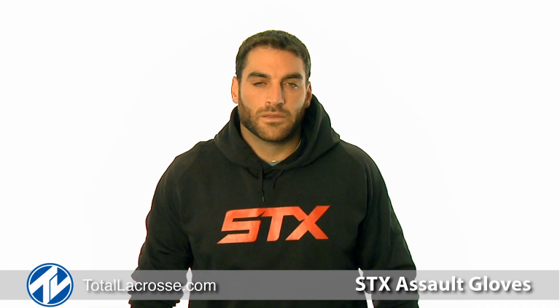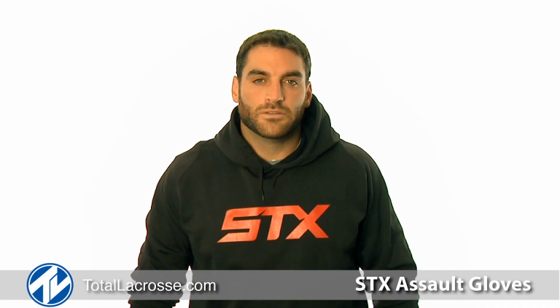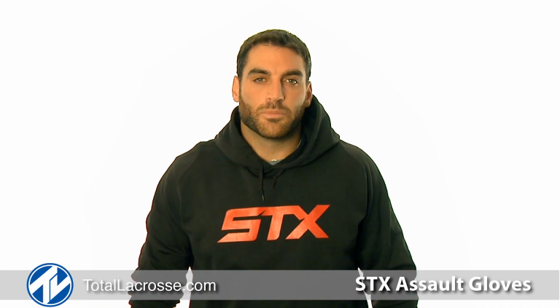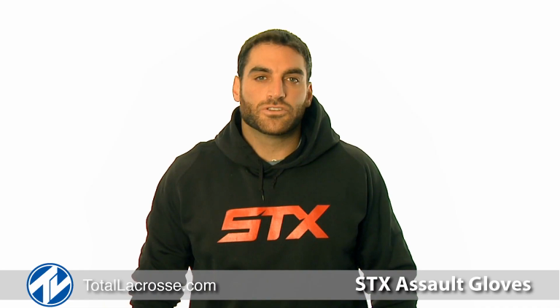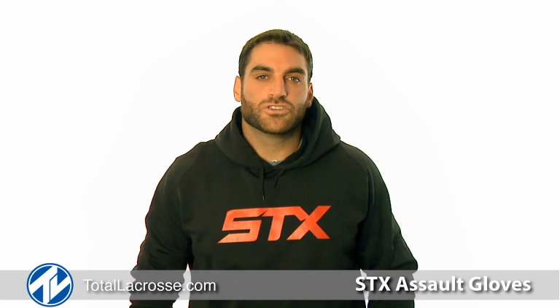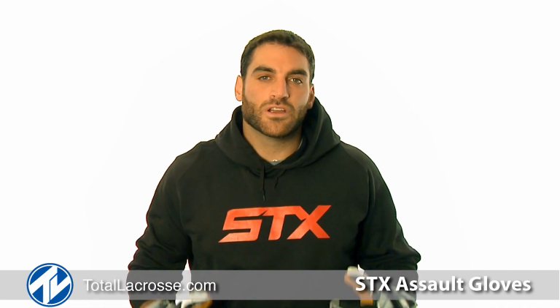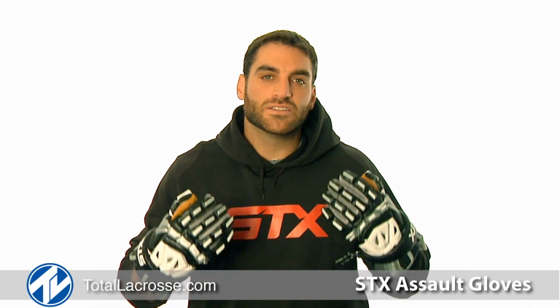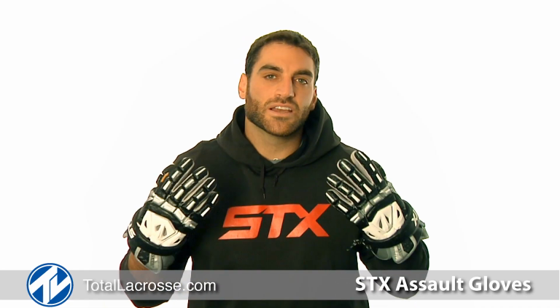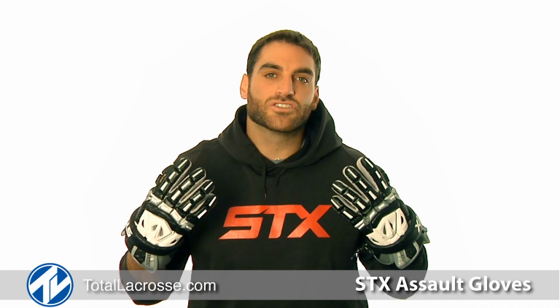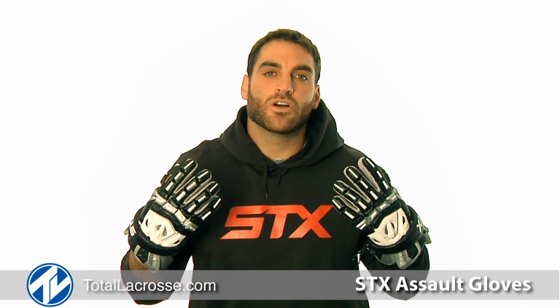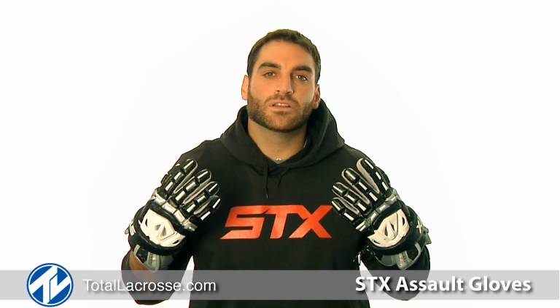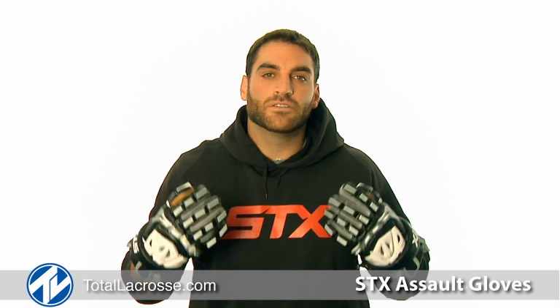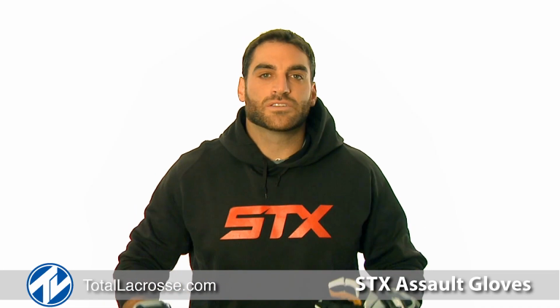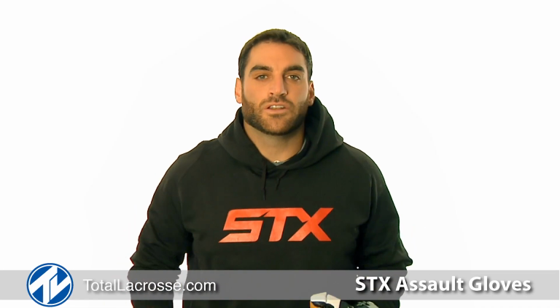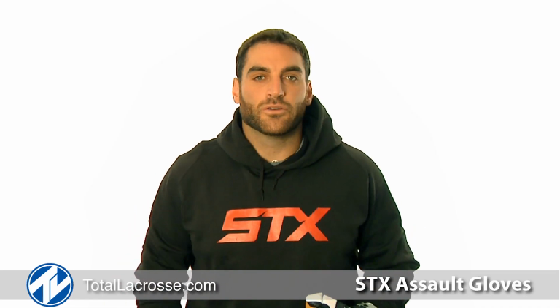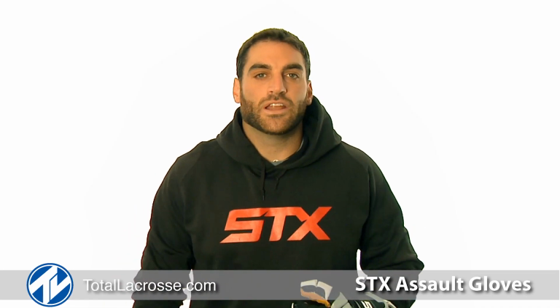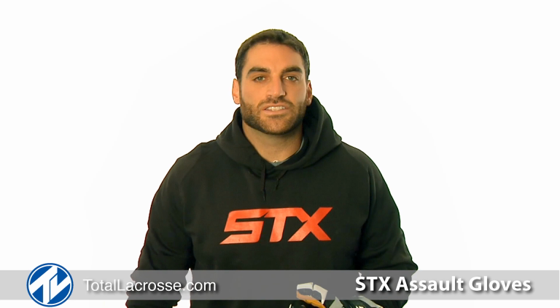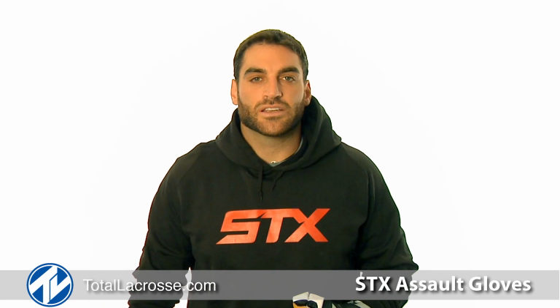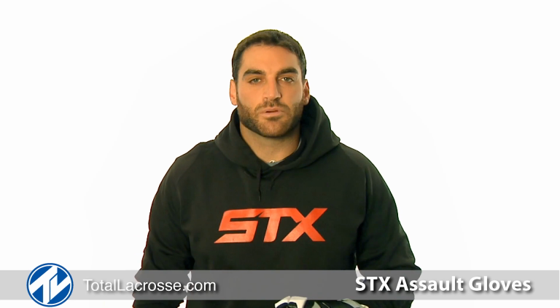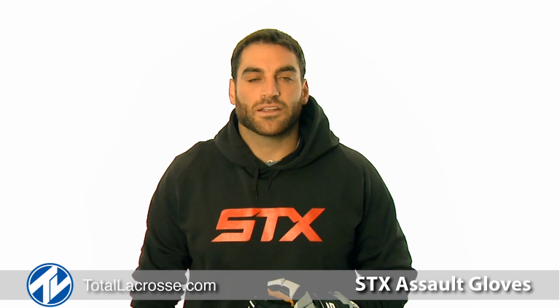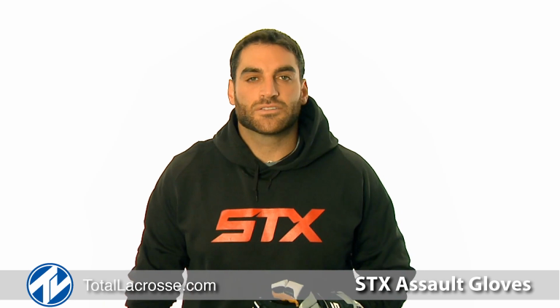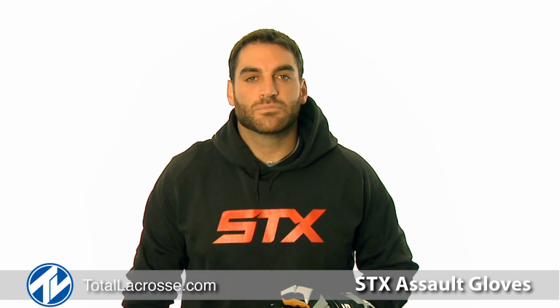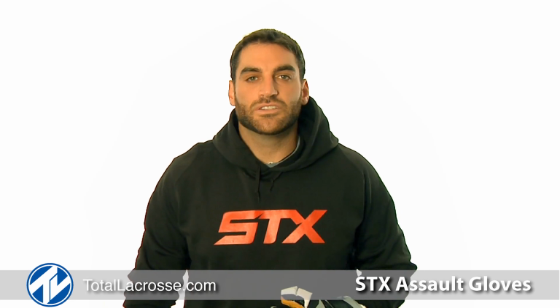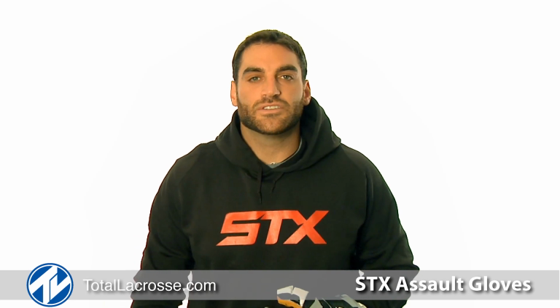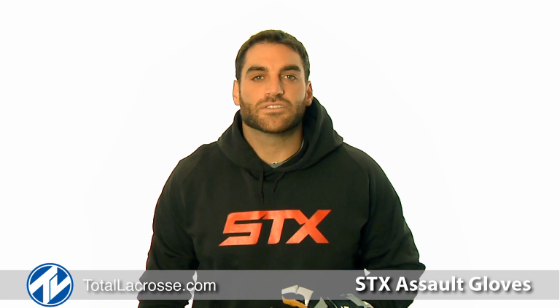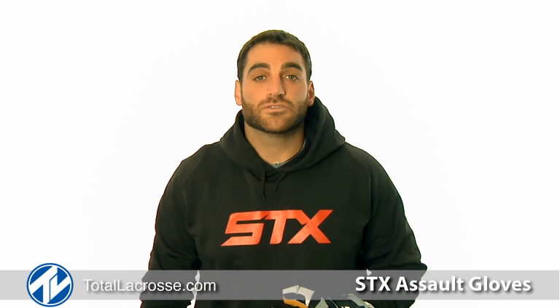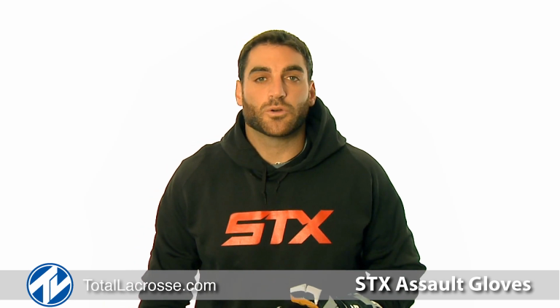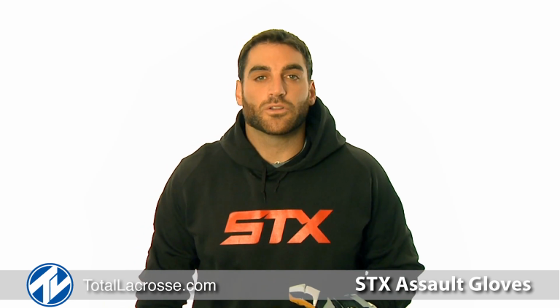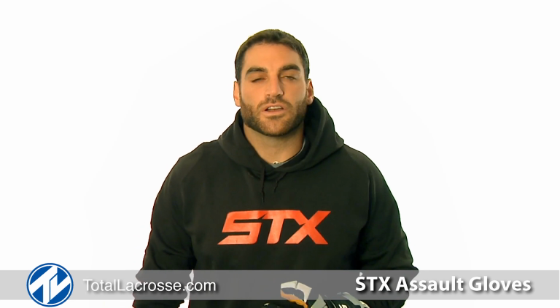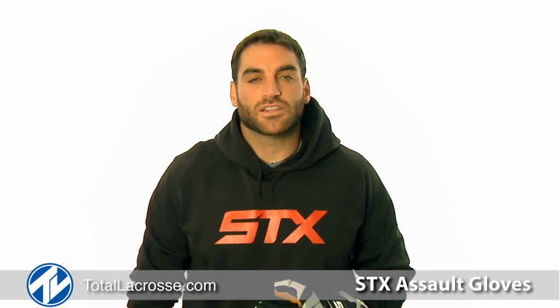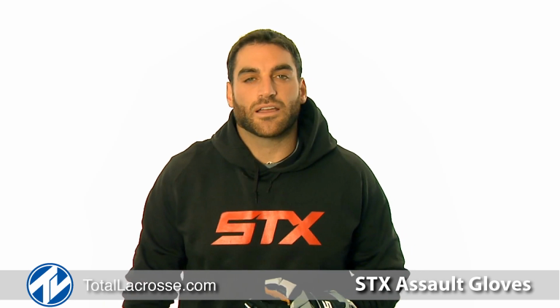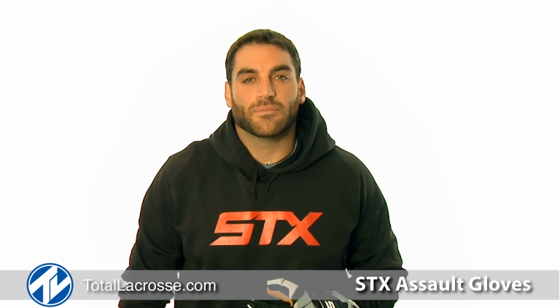To purchase your STX Assault Gloves and other great STX products, please visit TotalLacrosse.com.